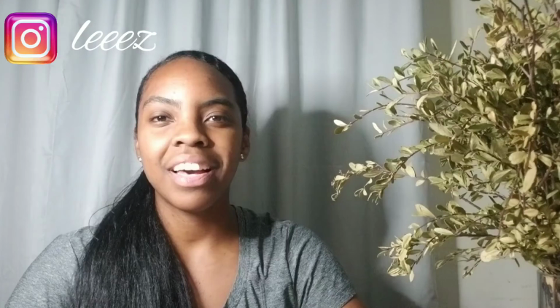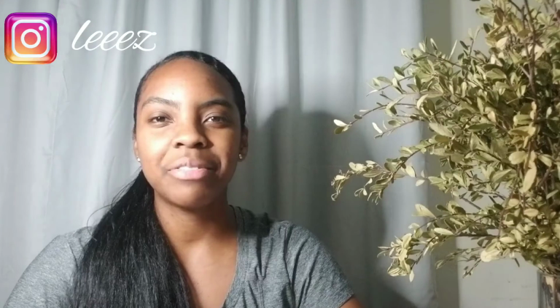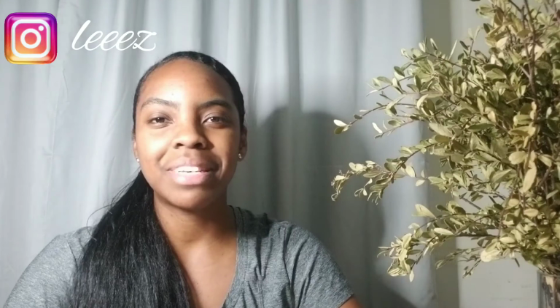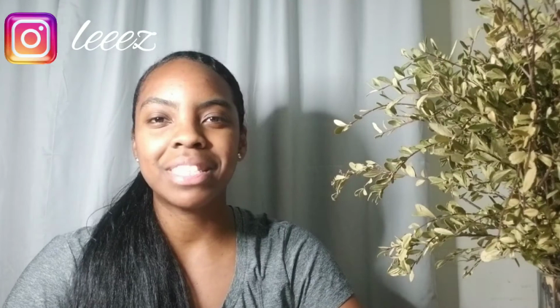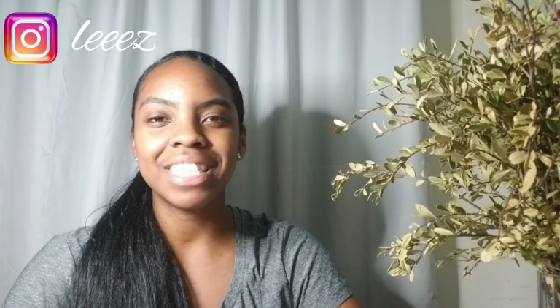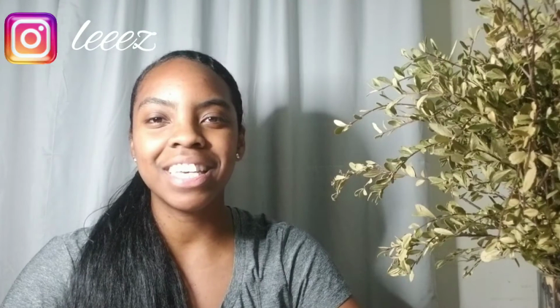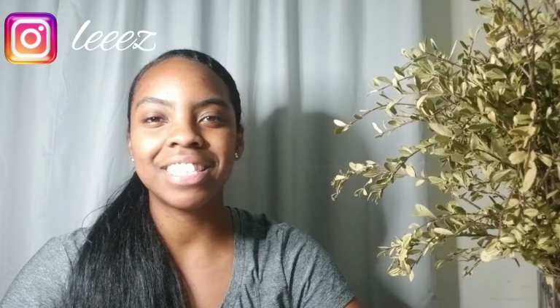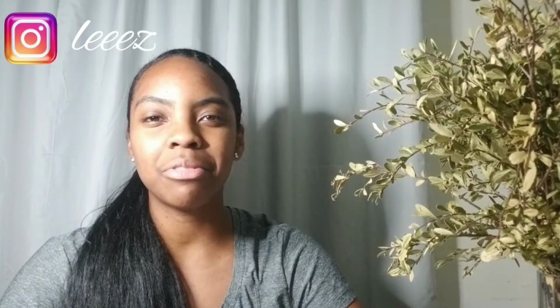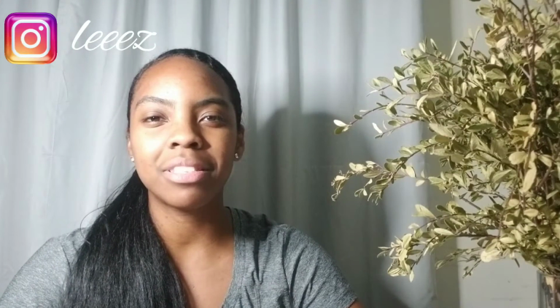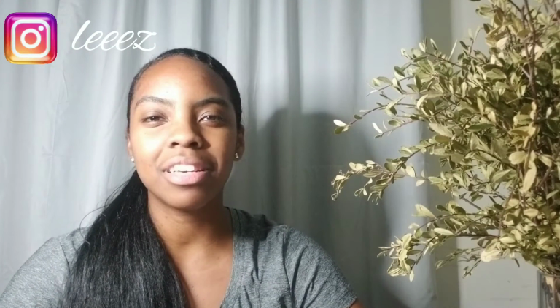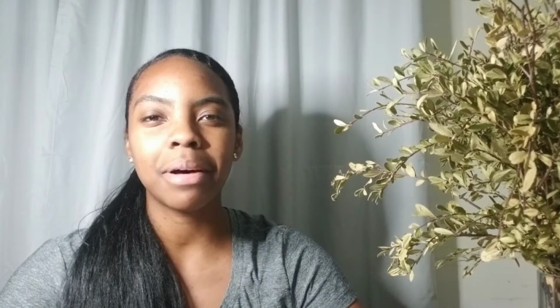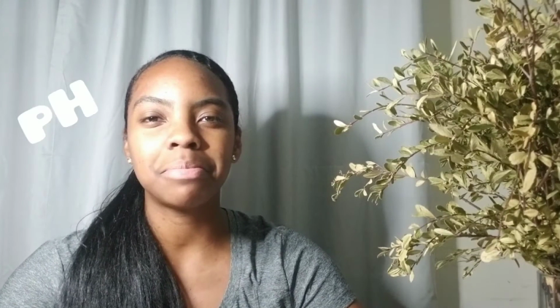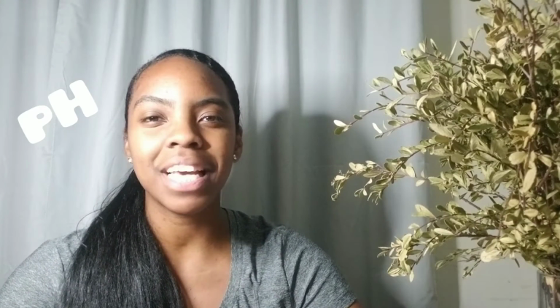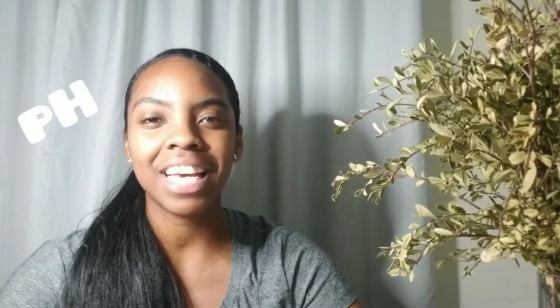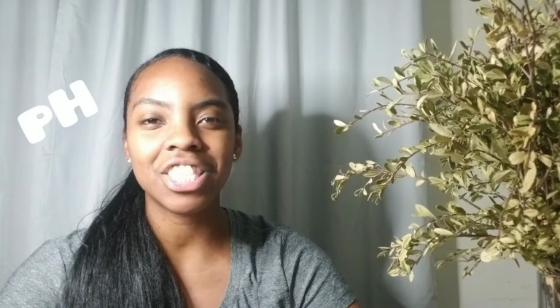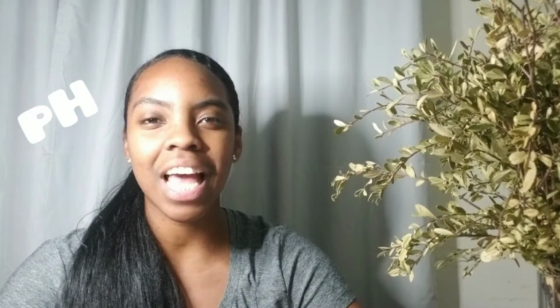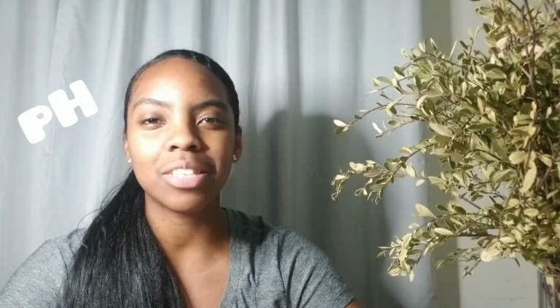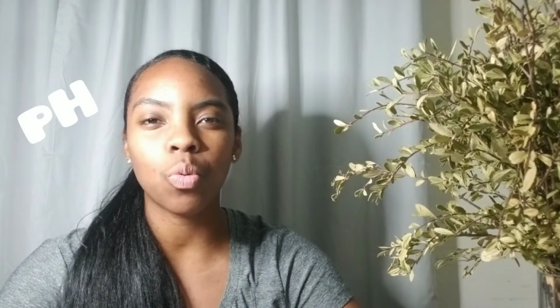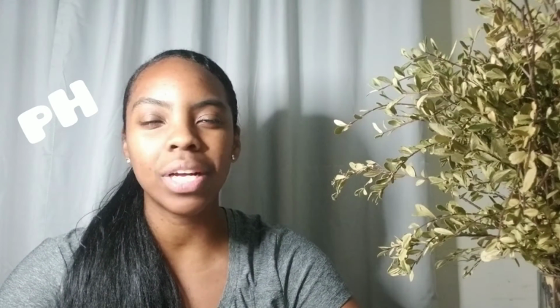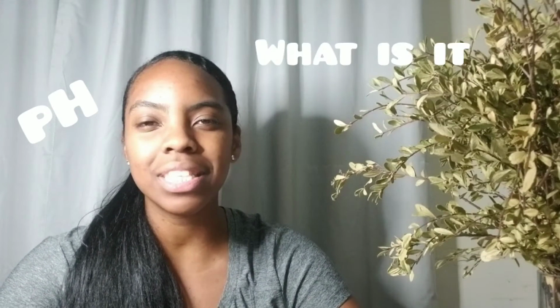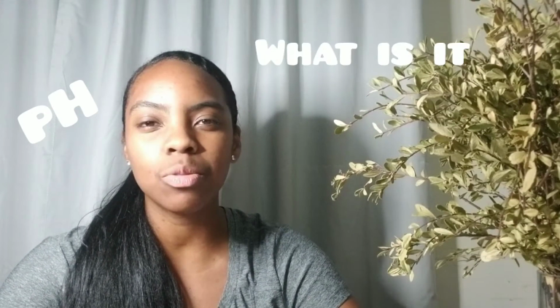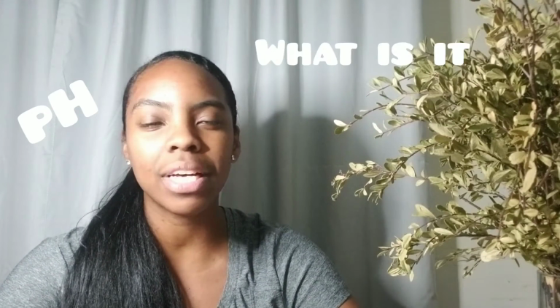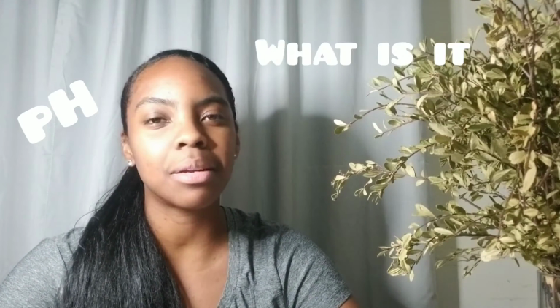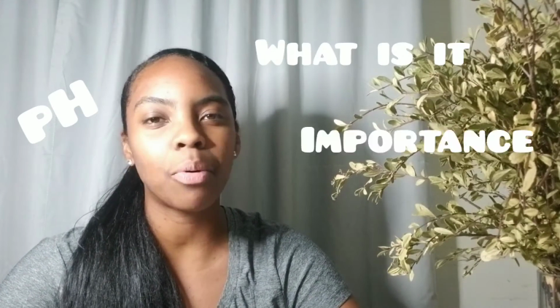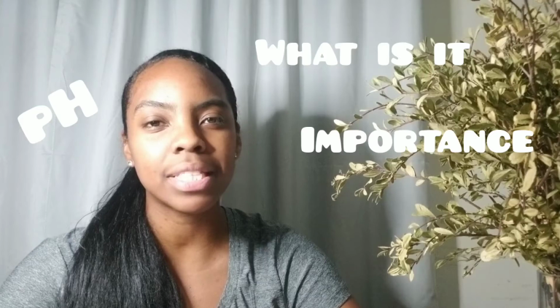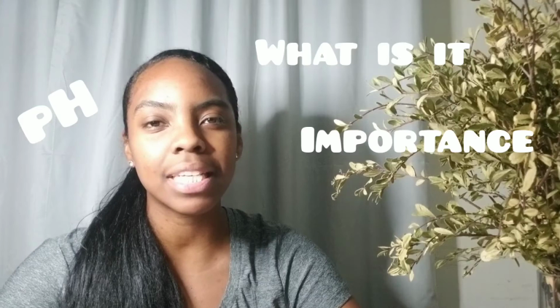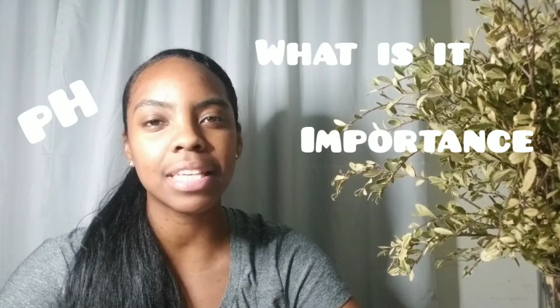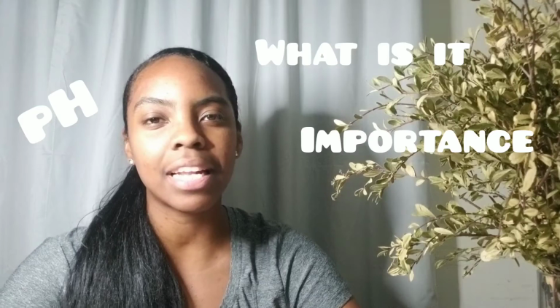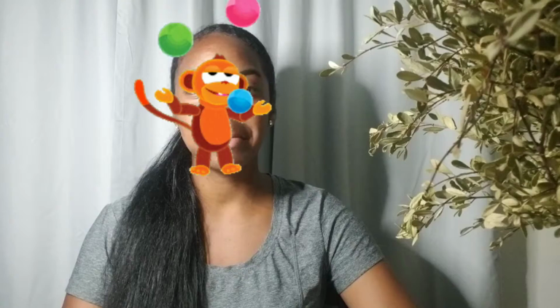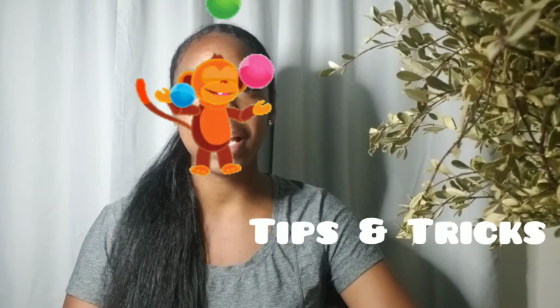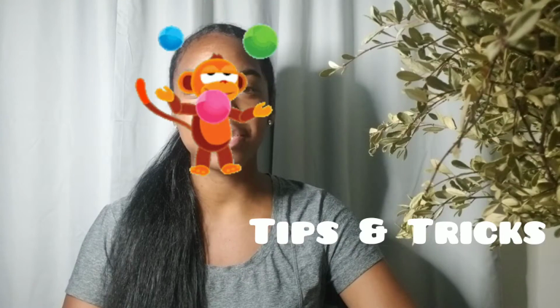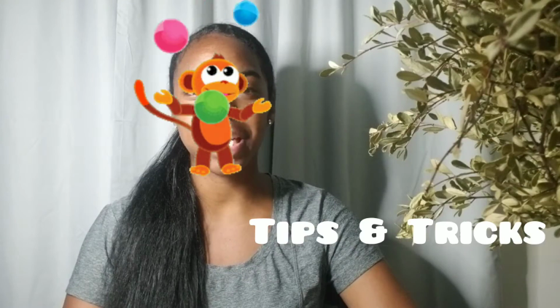Hi everyone, my name is Lizzy and today we'll be talking about pH: what is it, why is it important, and tips and tricks.